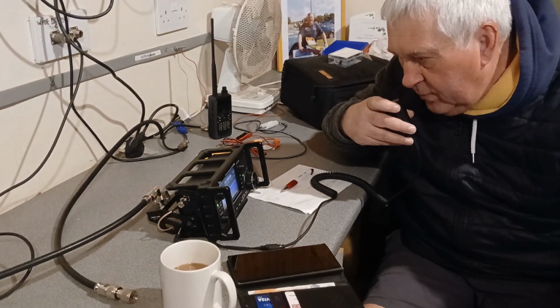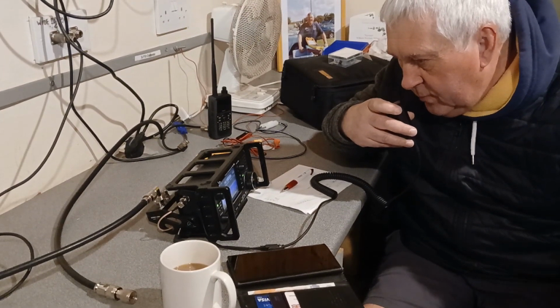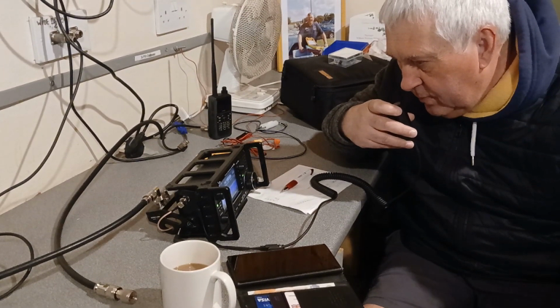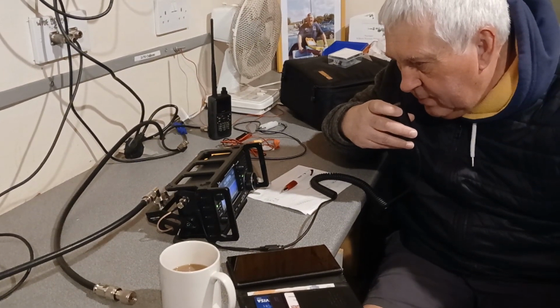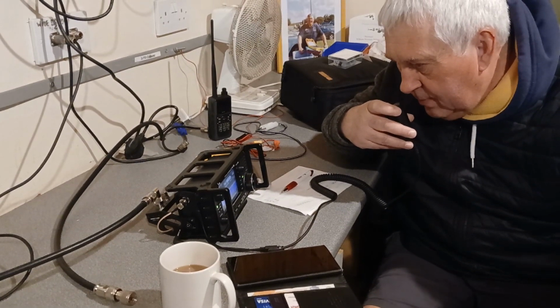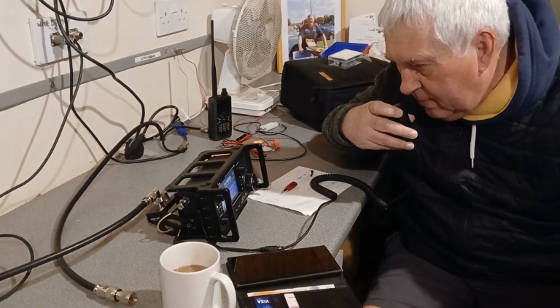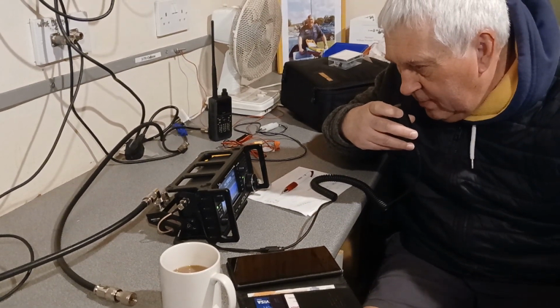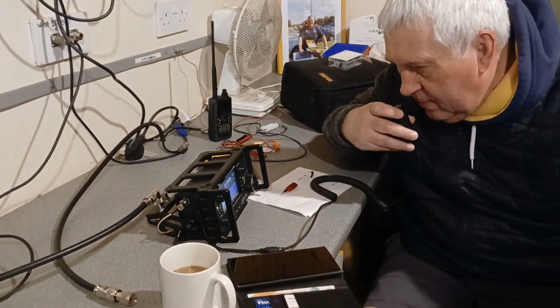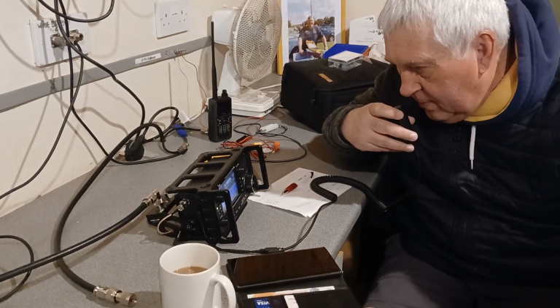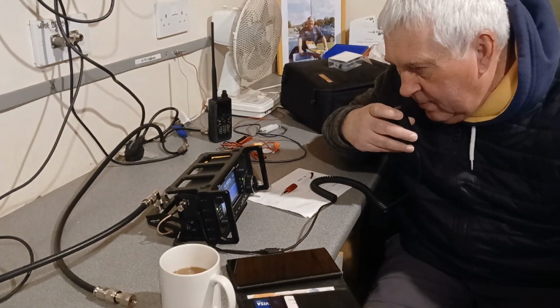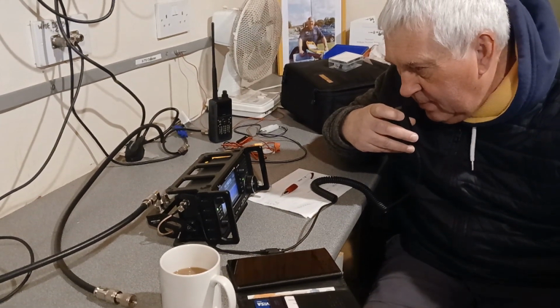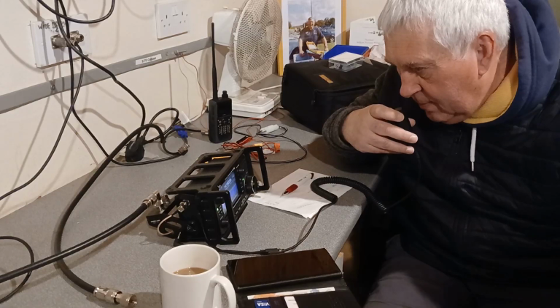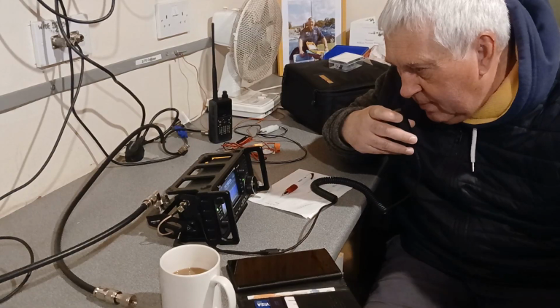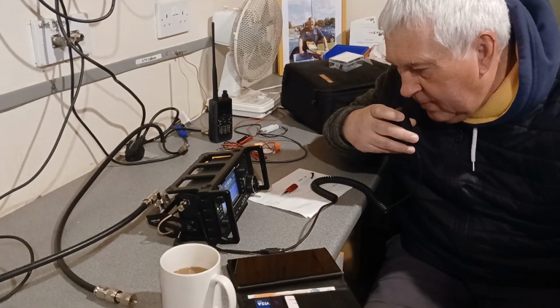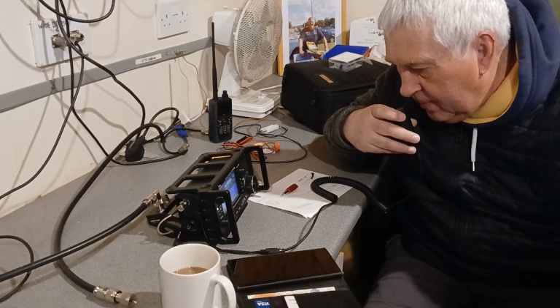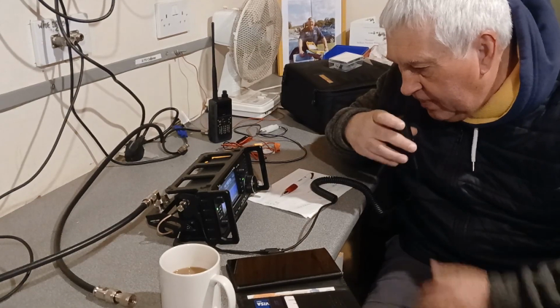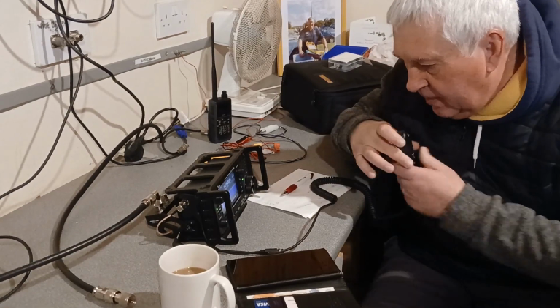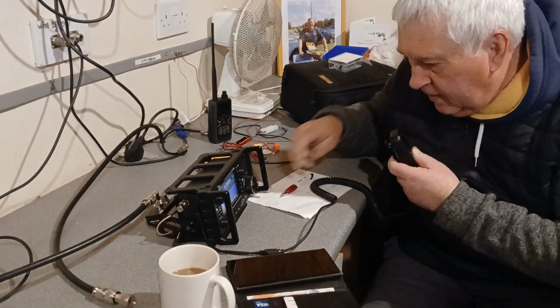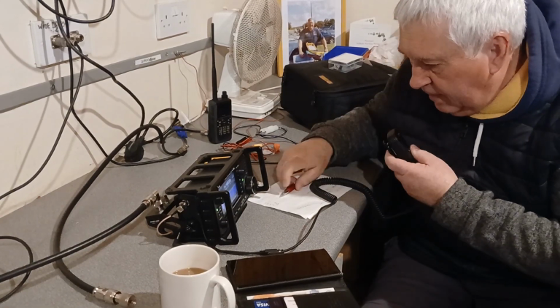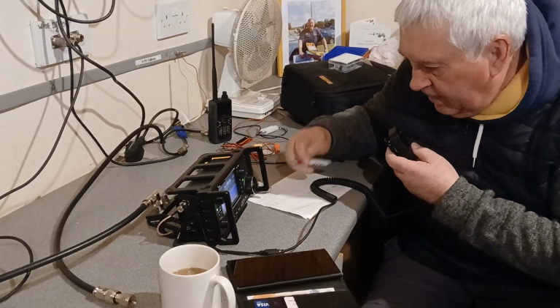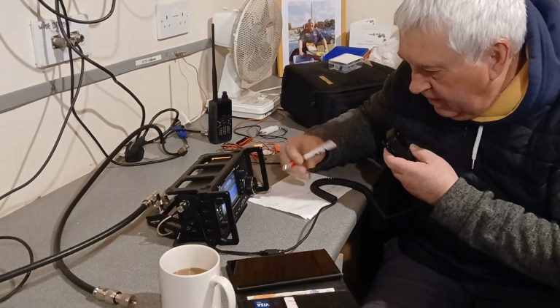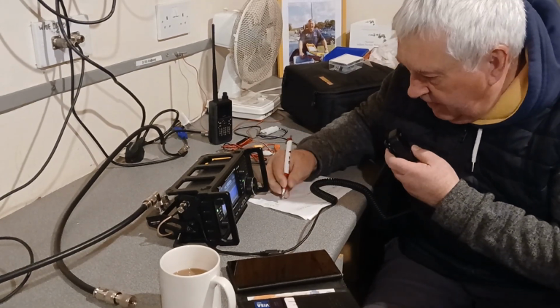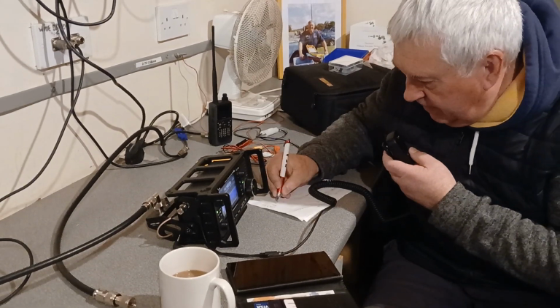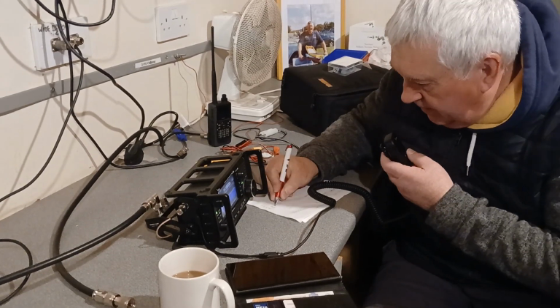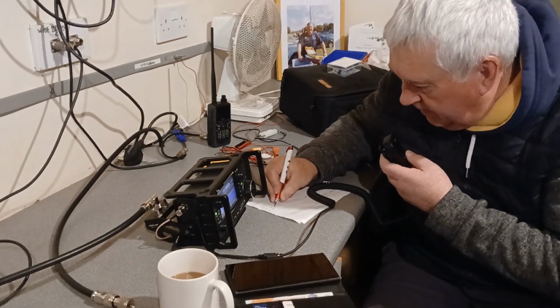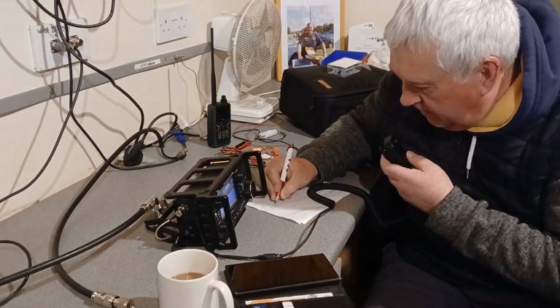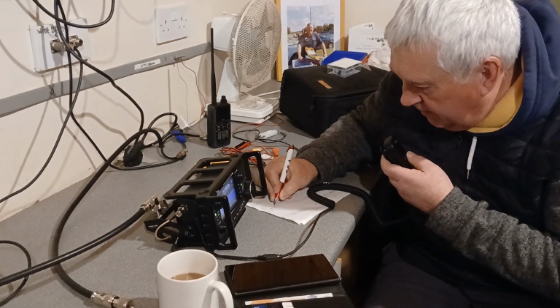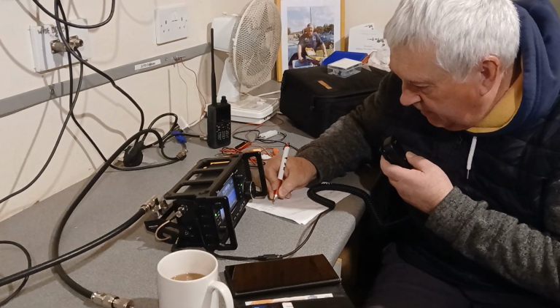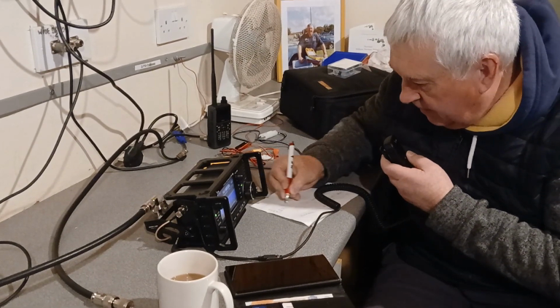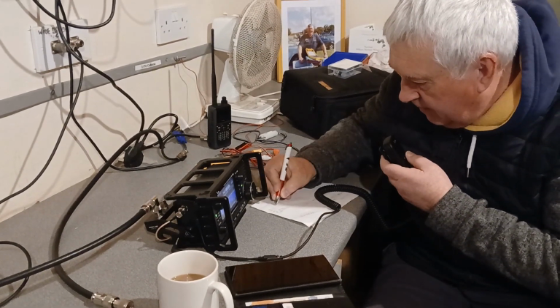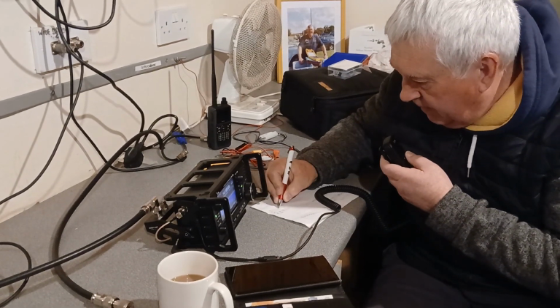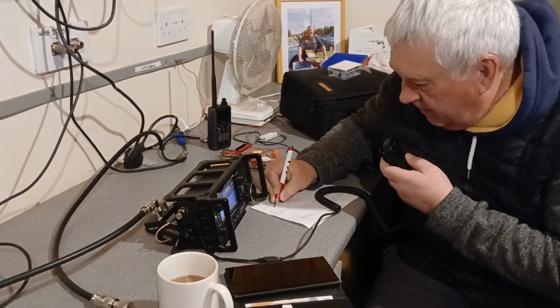Anyway, my friends, 5 or 6 report, single report, 15 watts here on the short path.